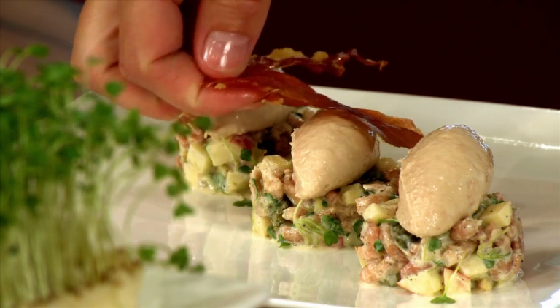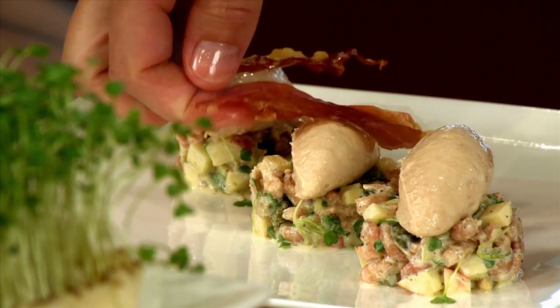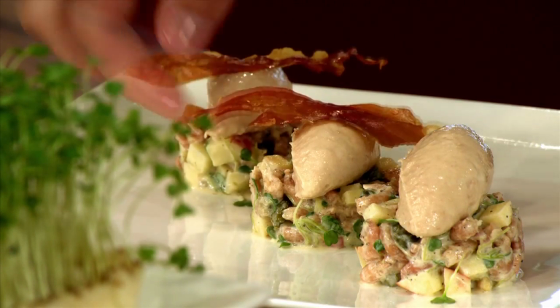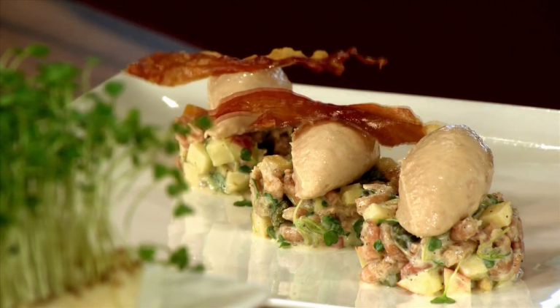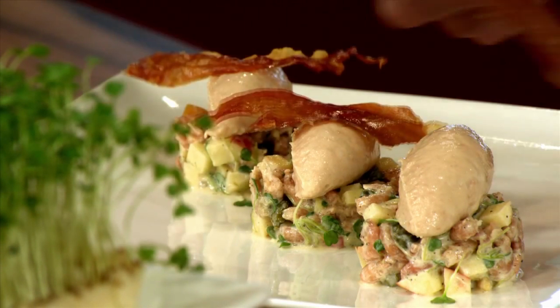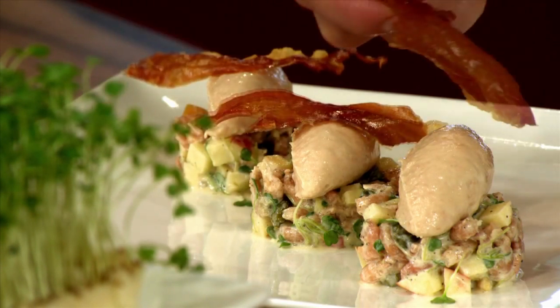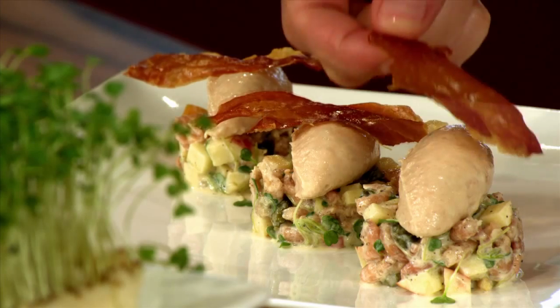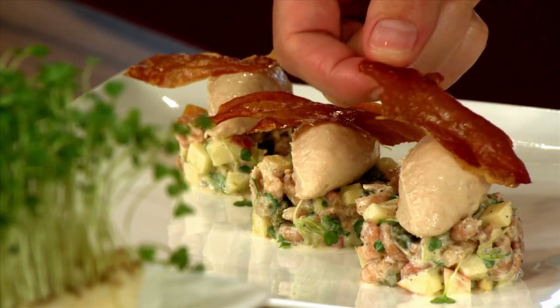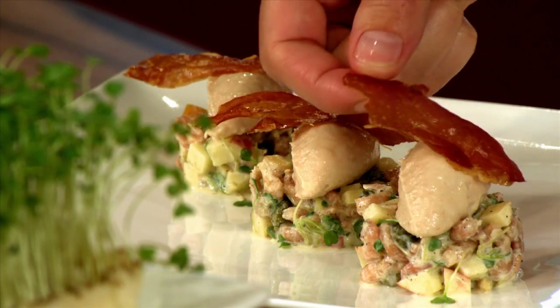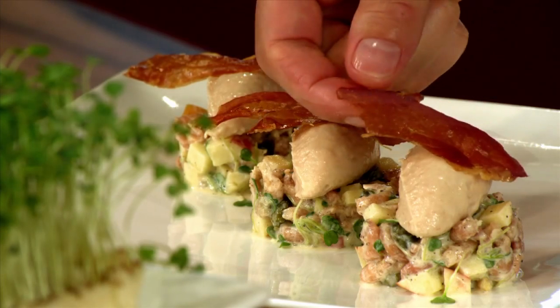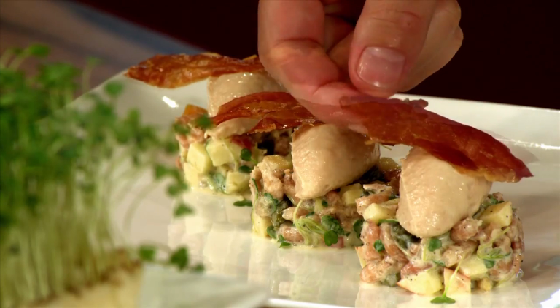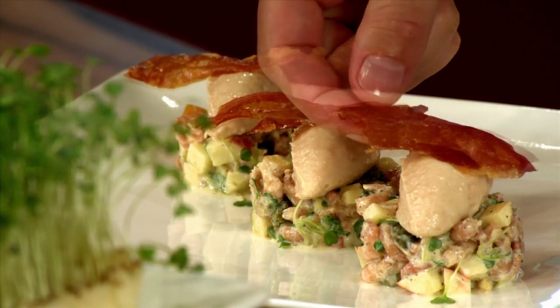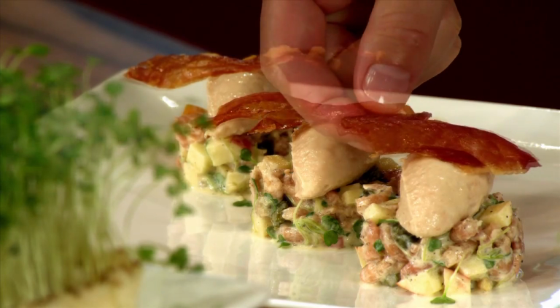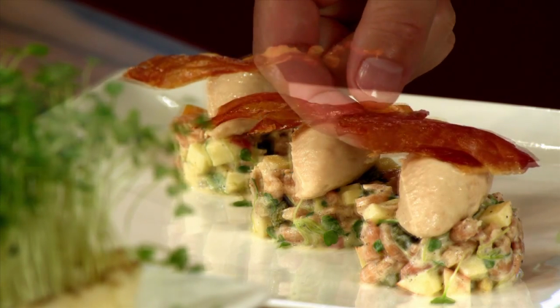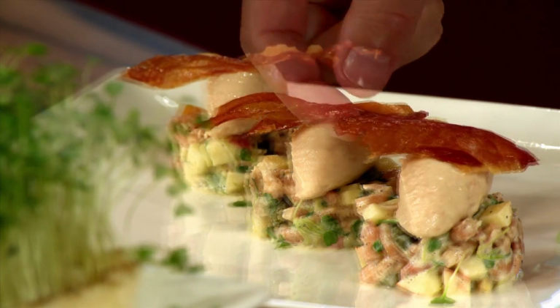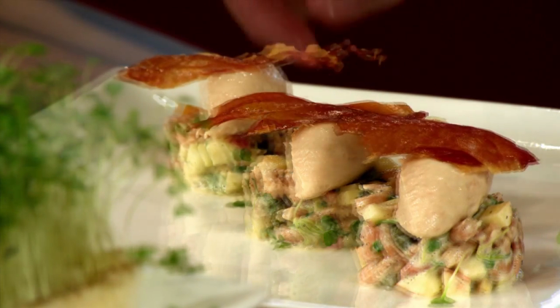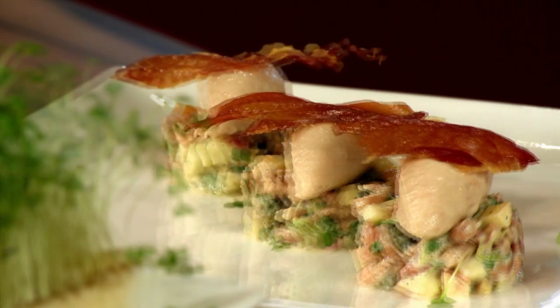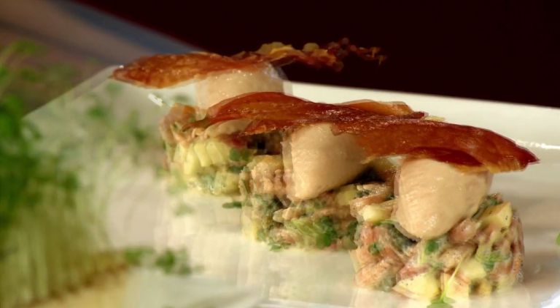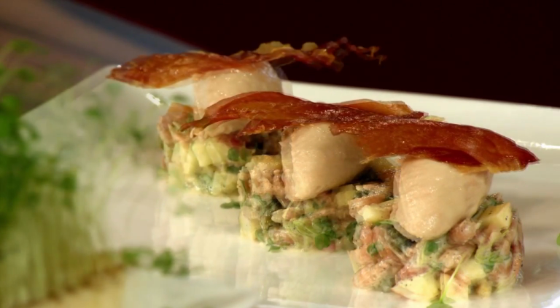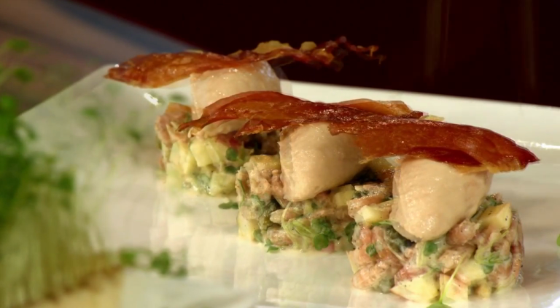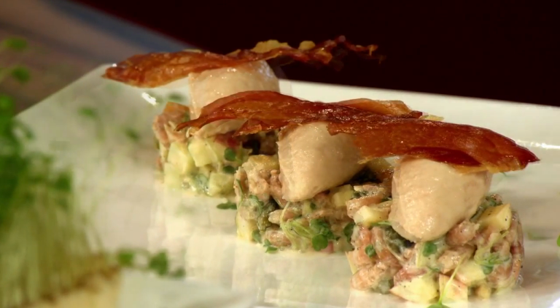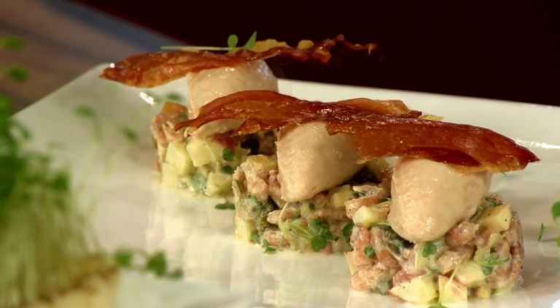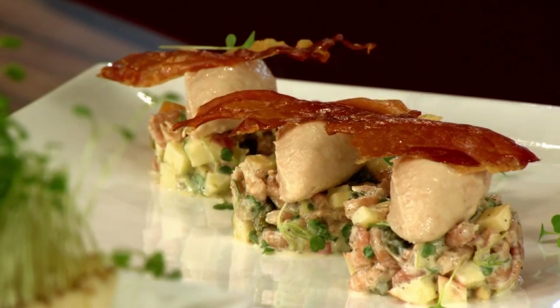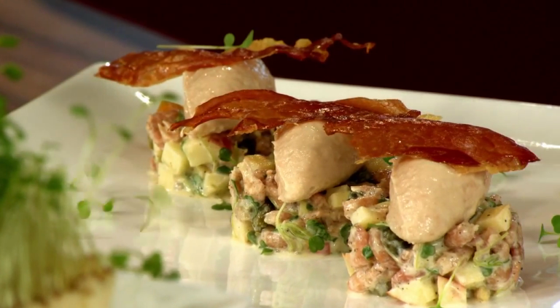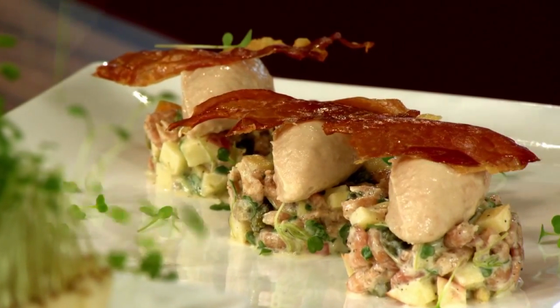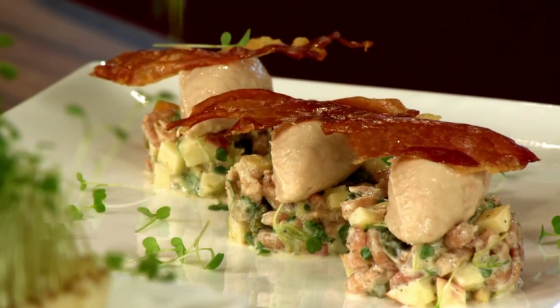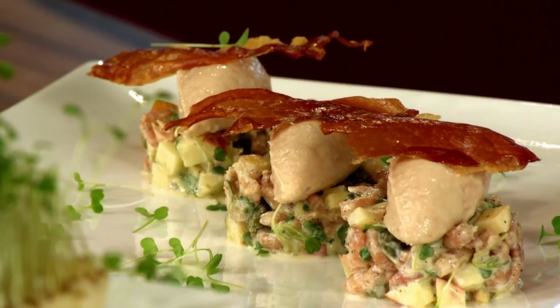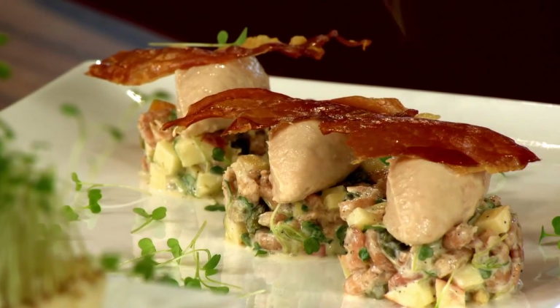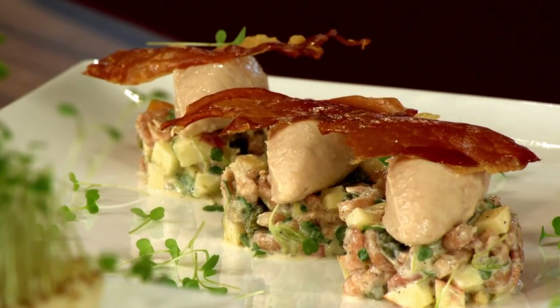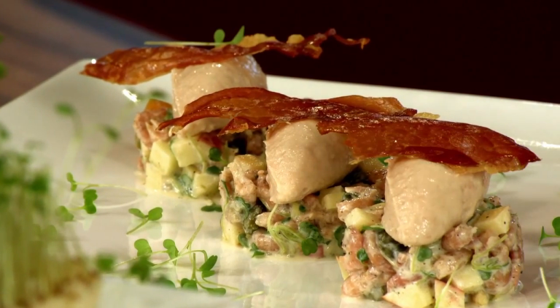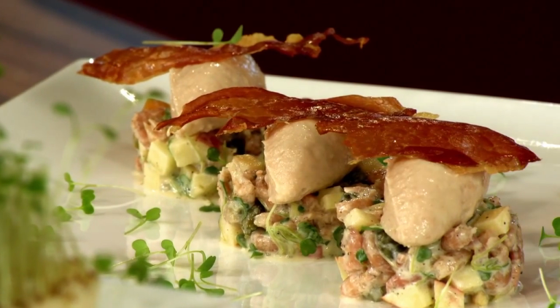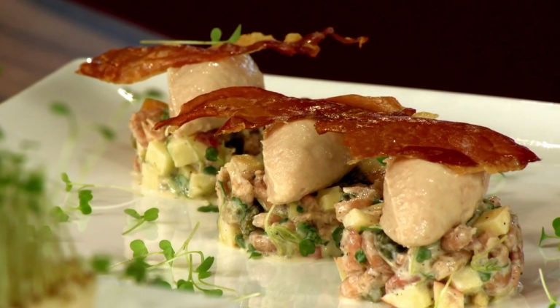The dish is garnished with a chip of Parma ham and some additional Rucula Cress.